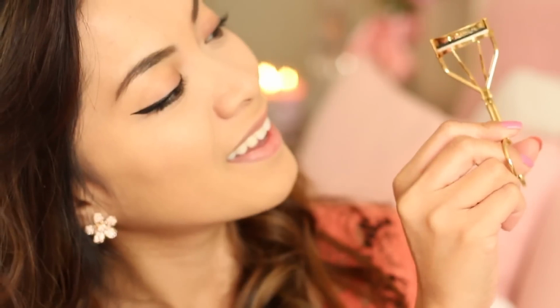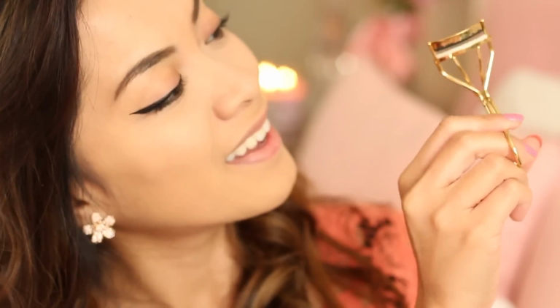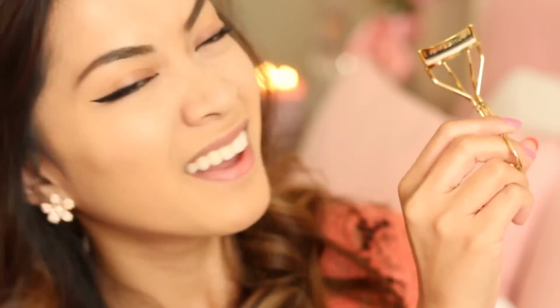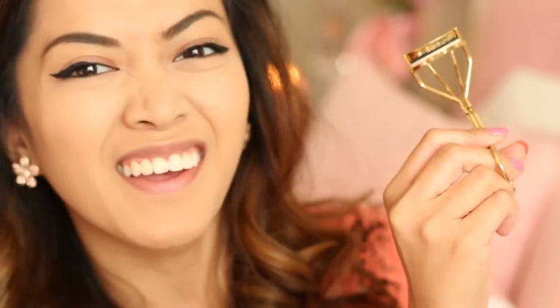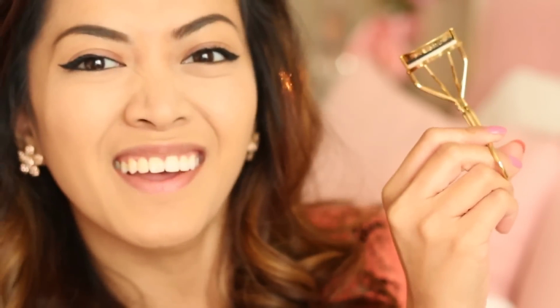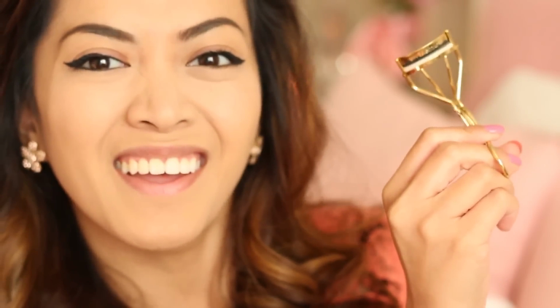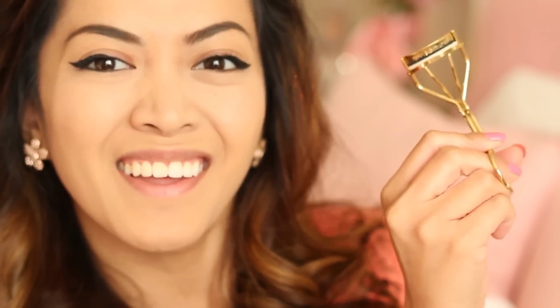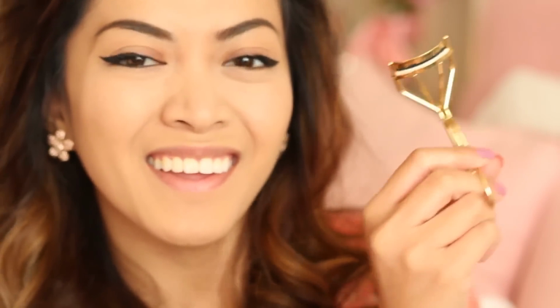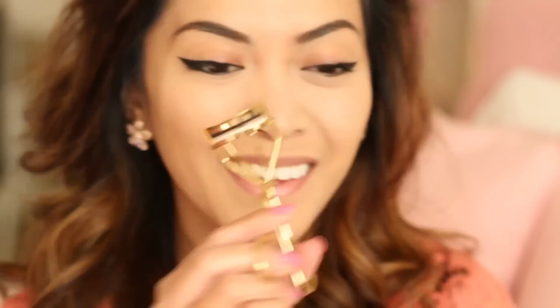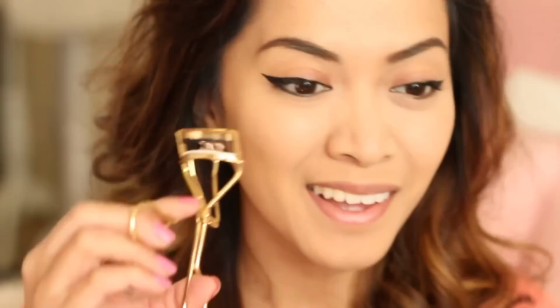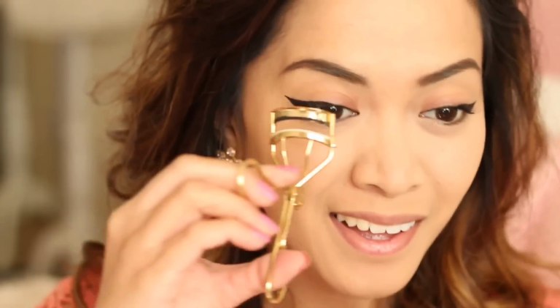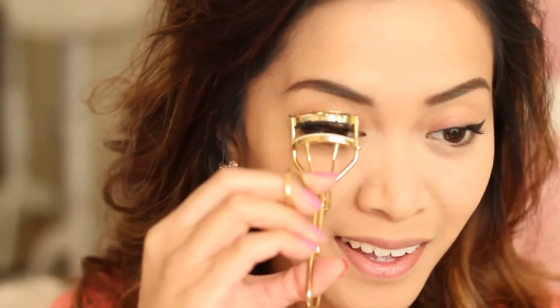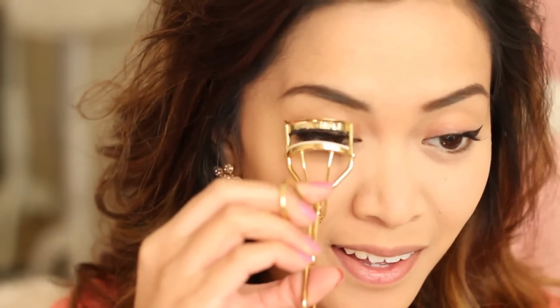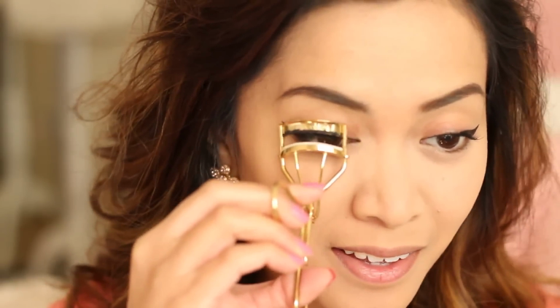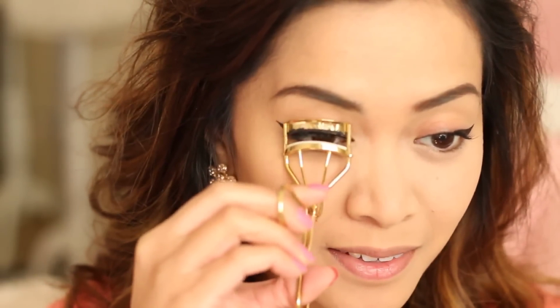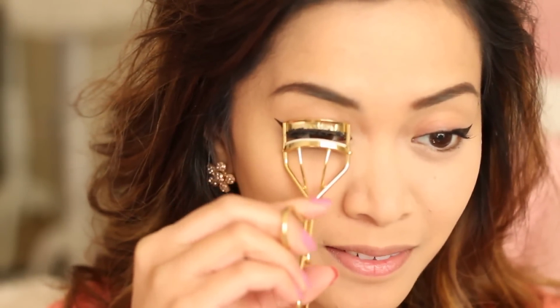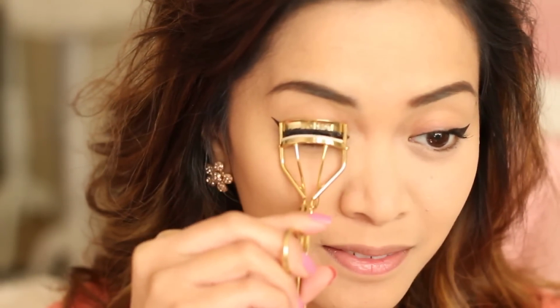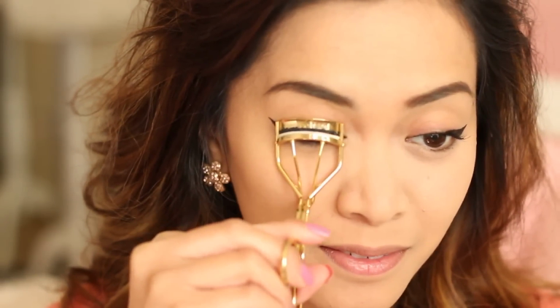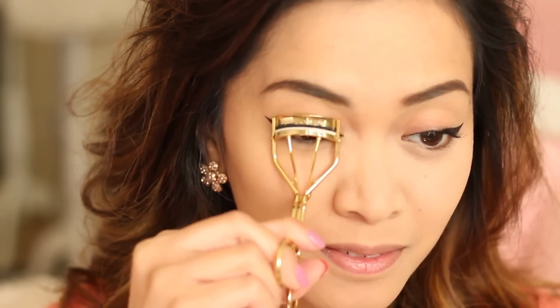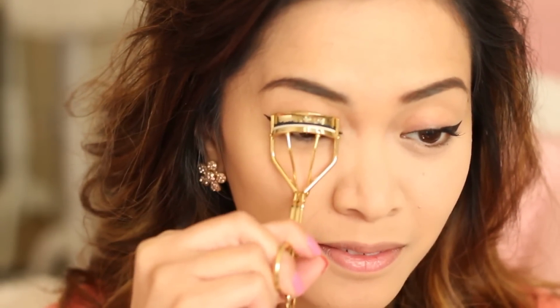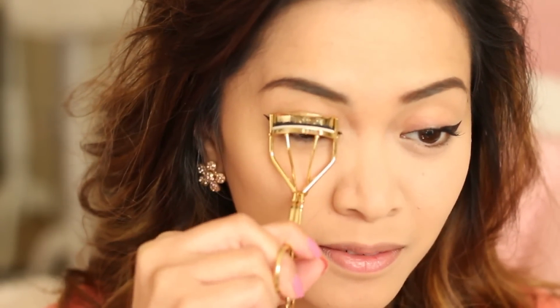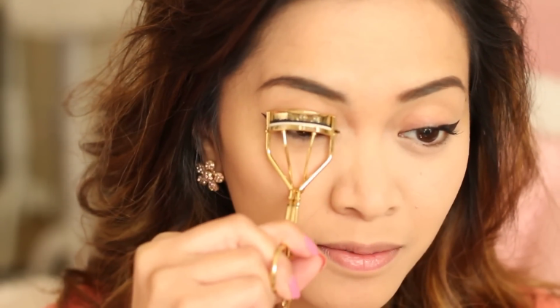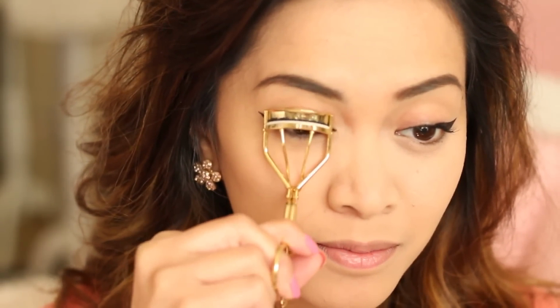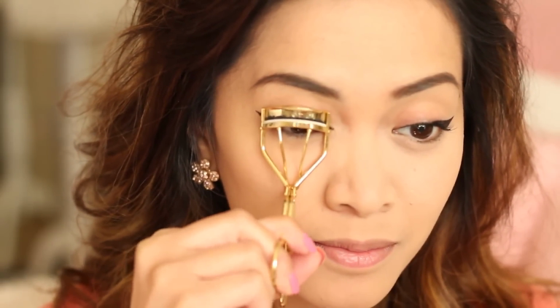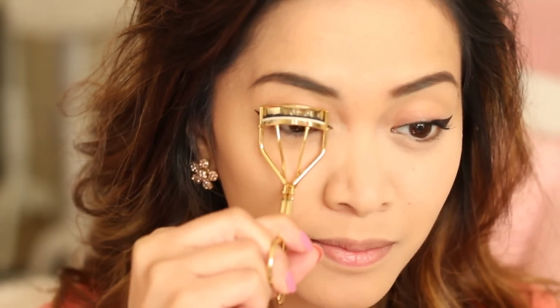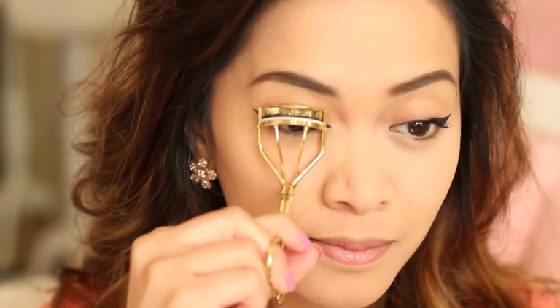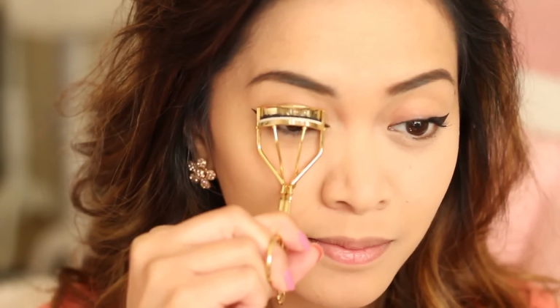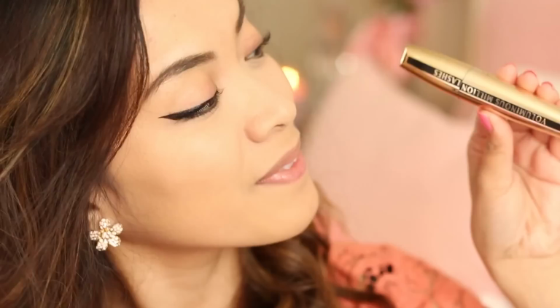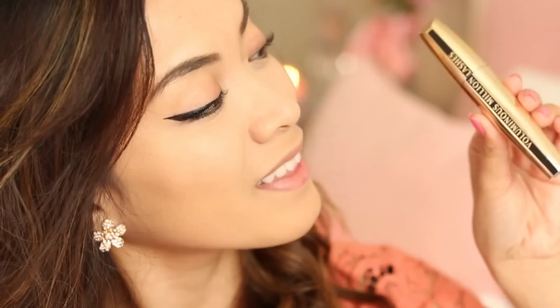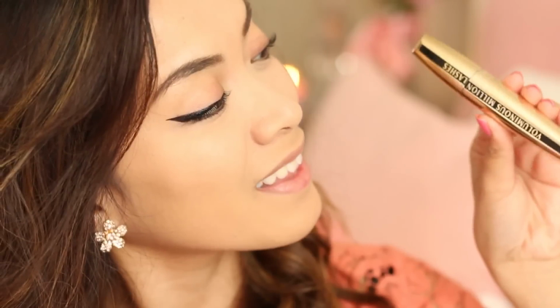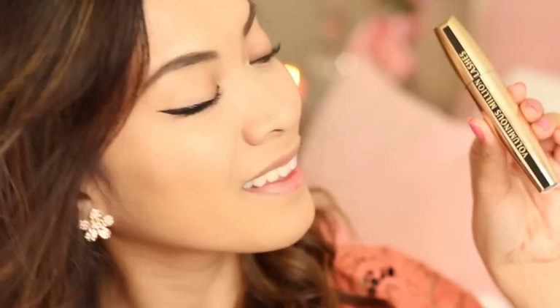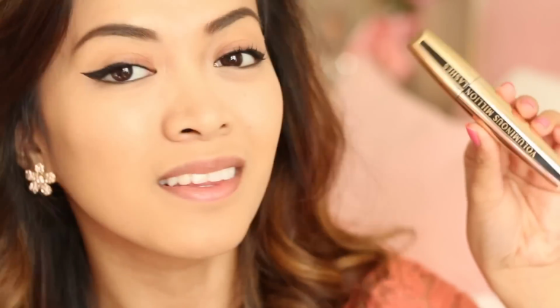So now I'm just going to curl my lashes, and after that I'll be applying mascara to my top lashes.